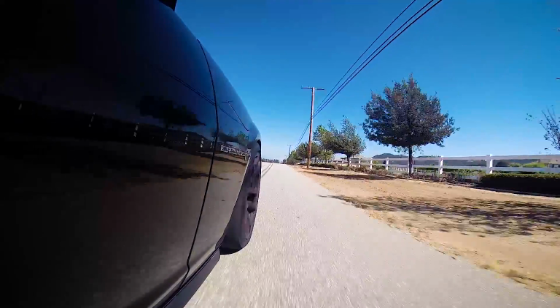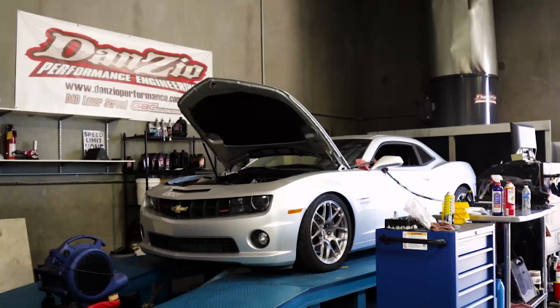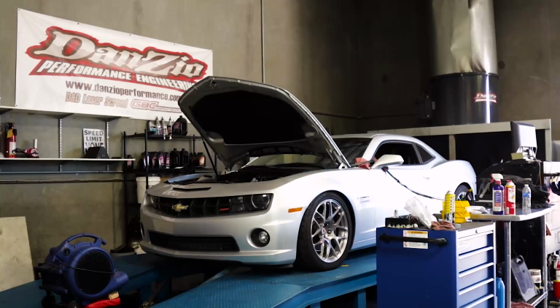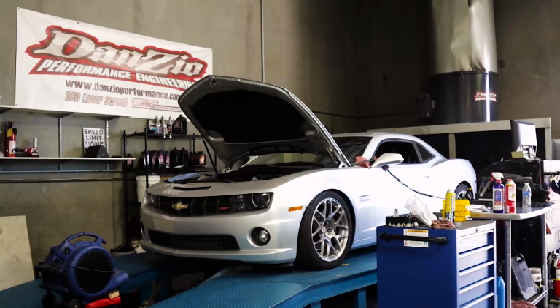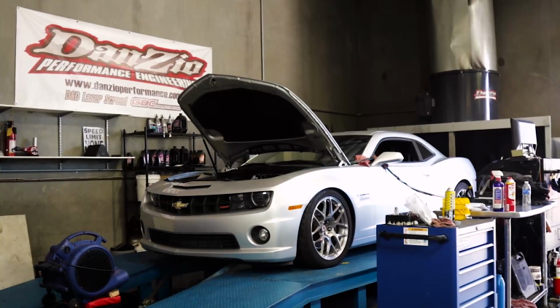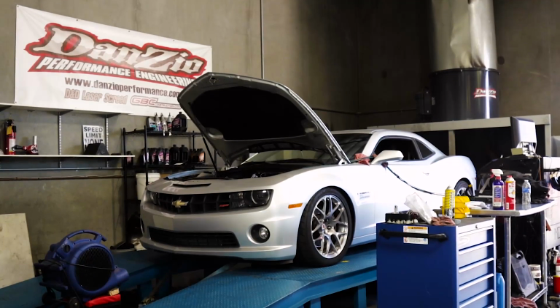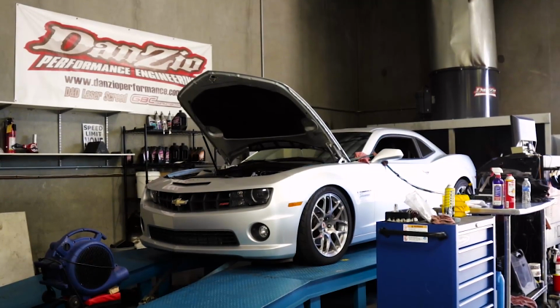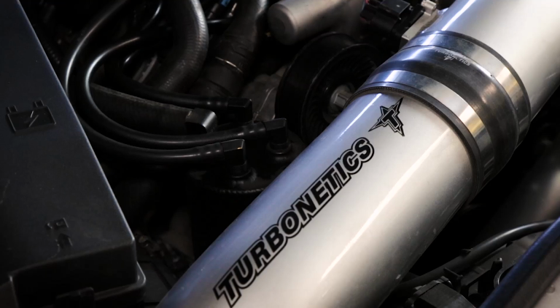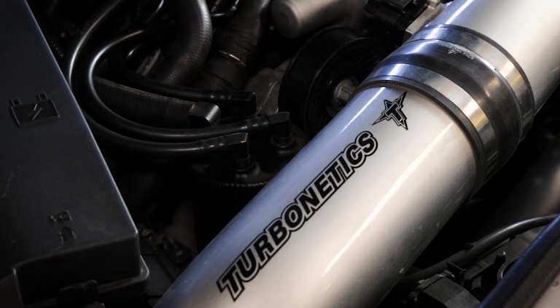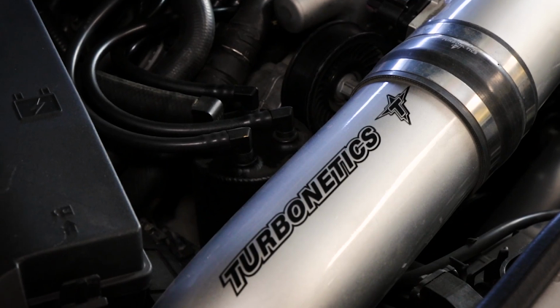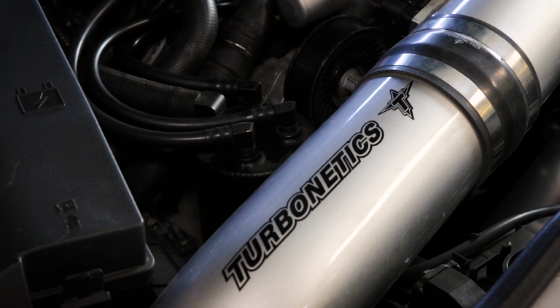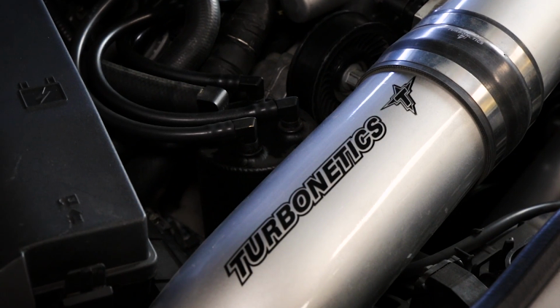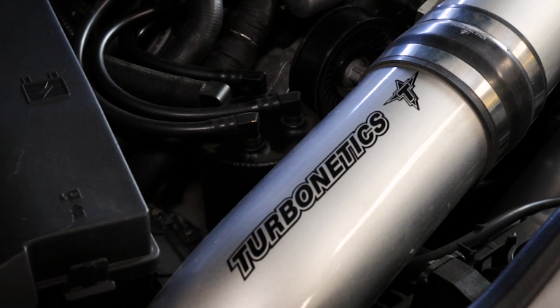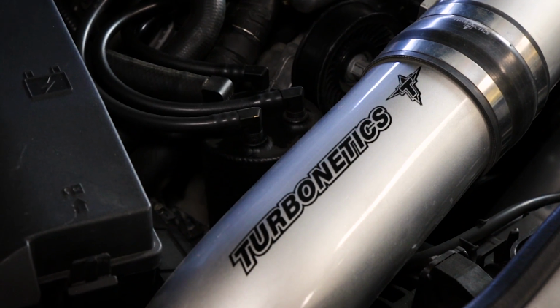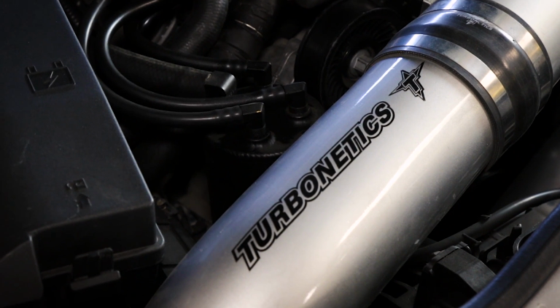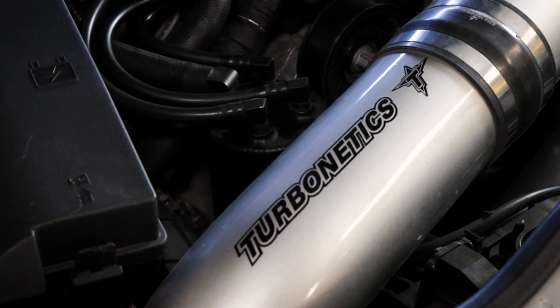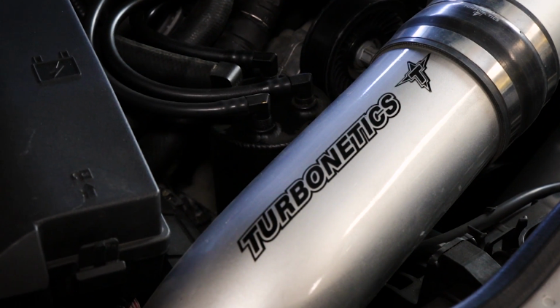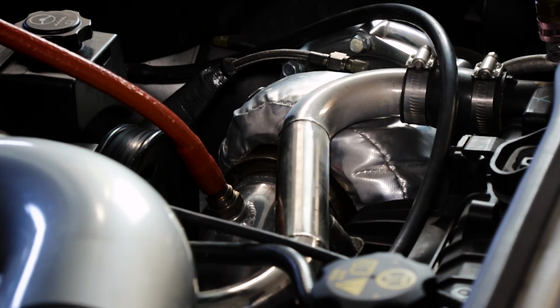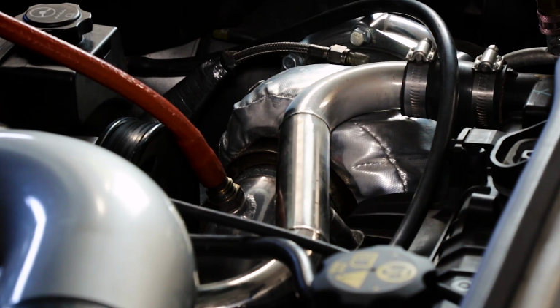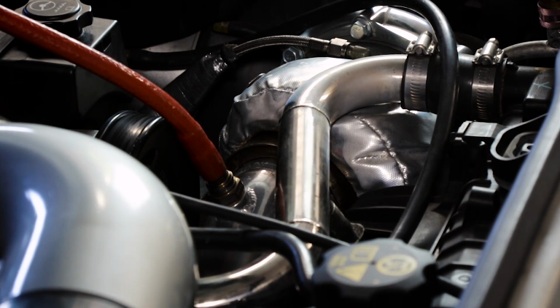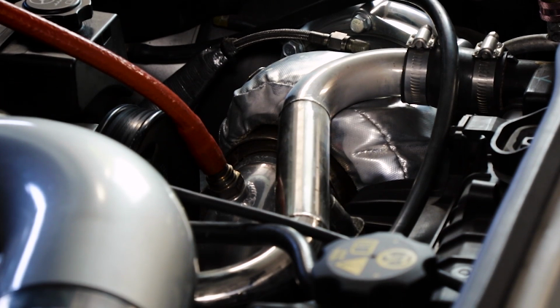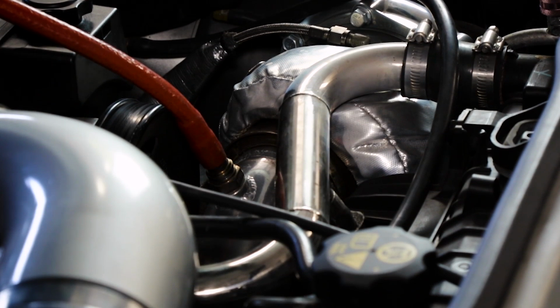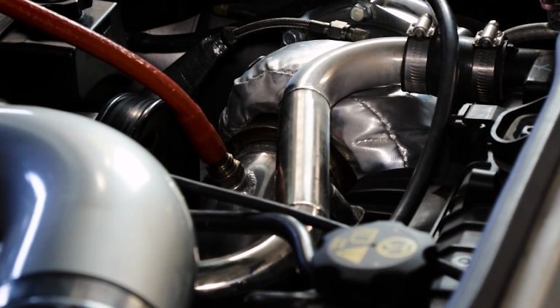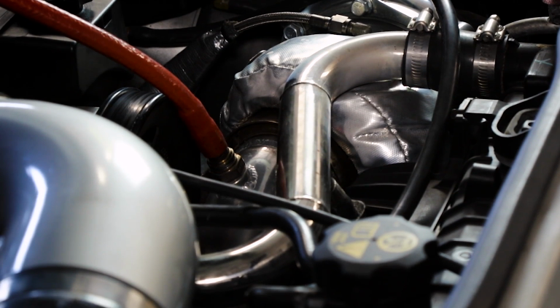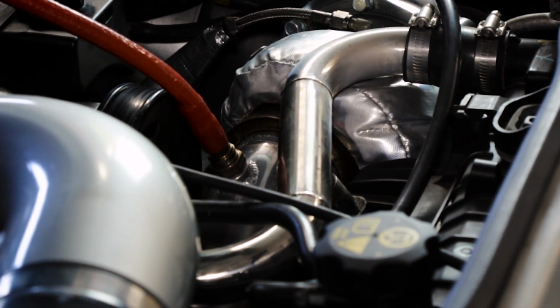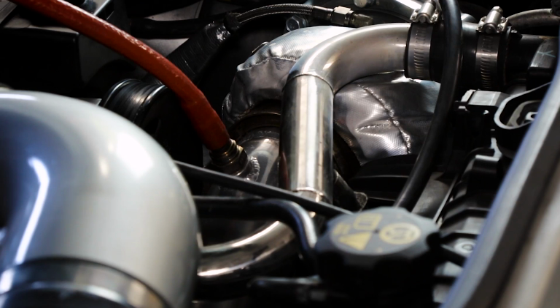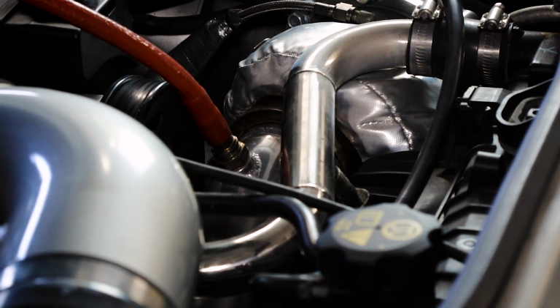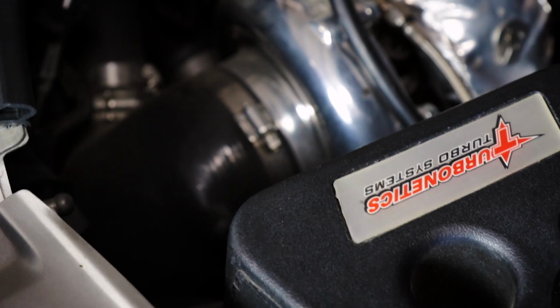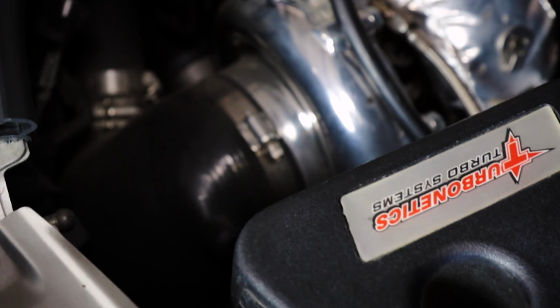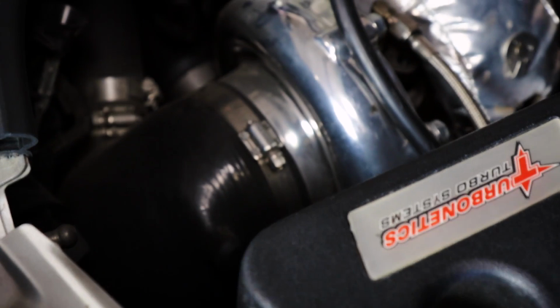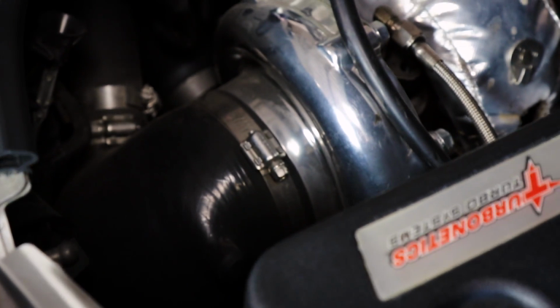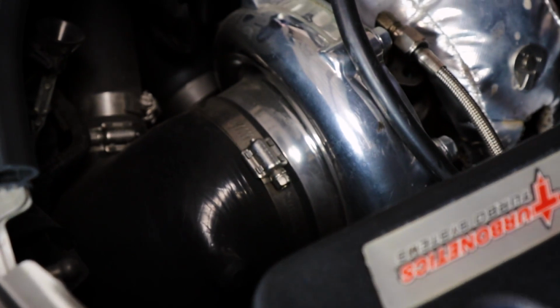With more power on tap and the same professional engineering and bolt-on installation, the Stage 2 system is a racer's dream come true.